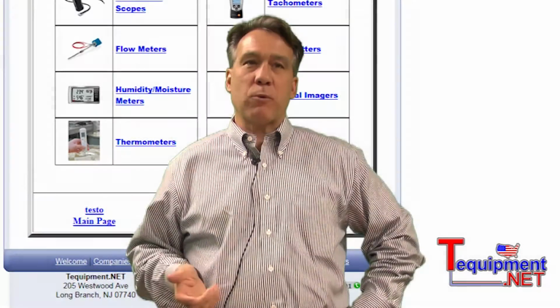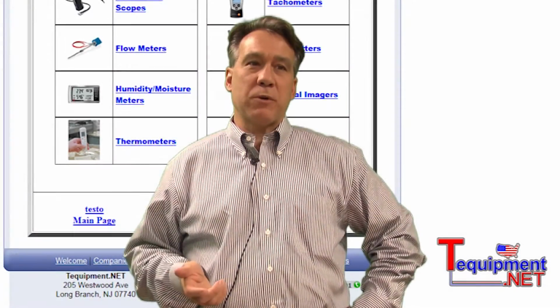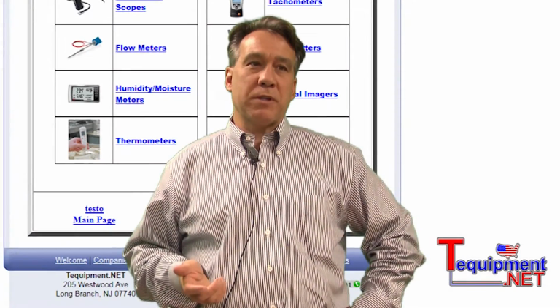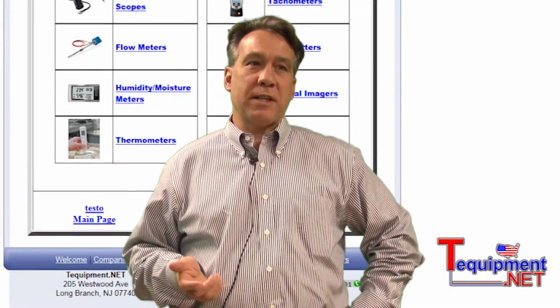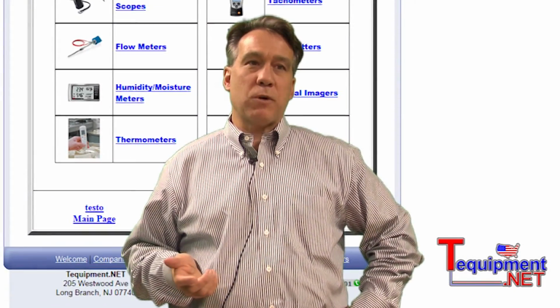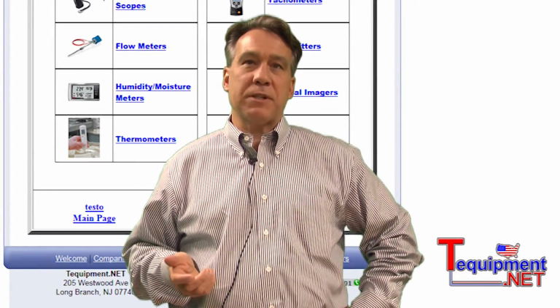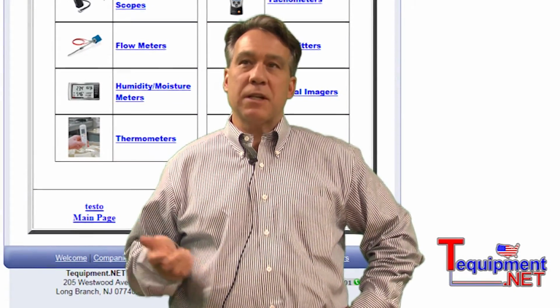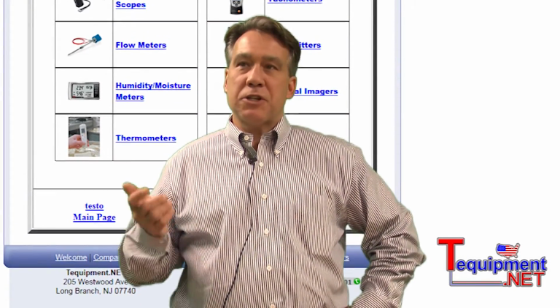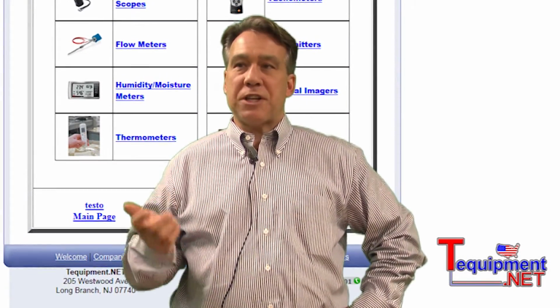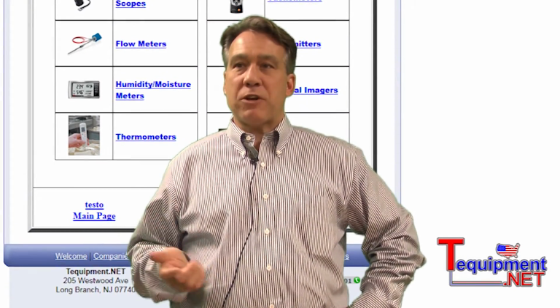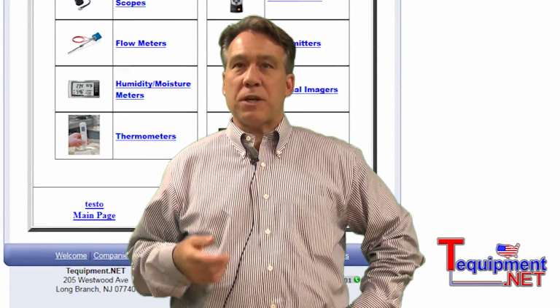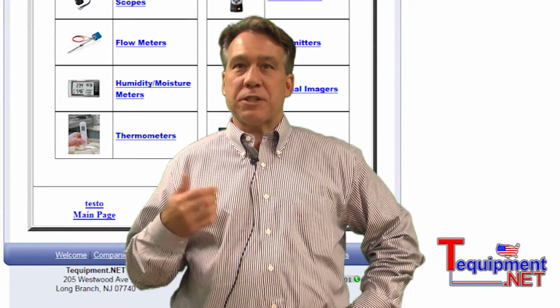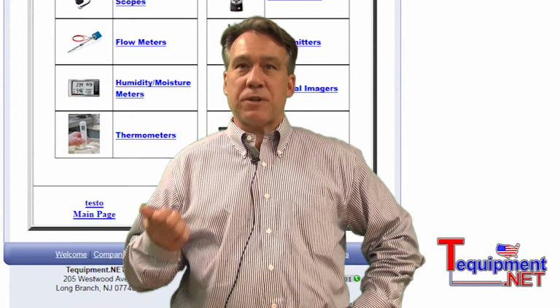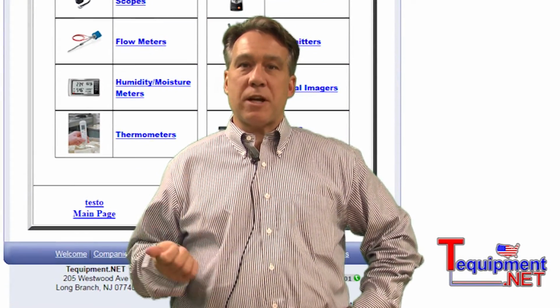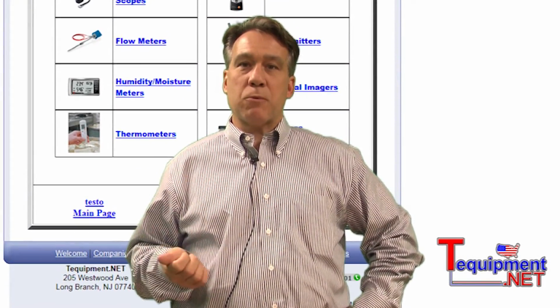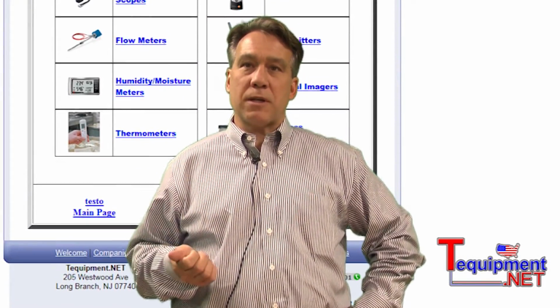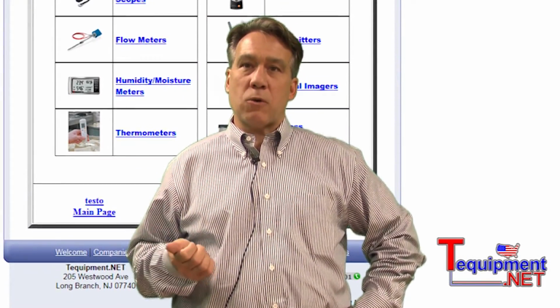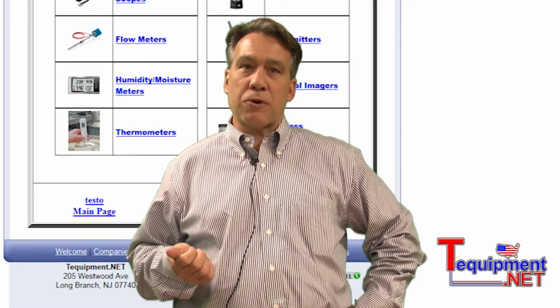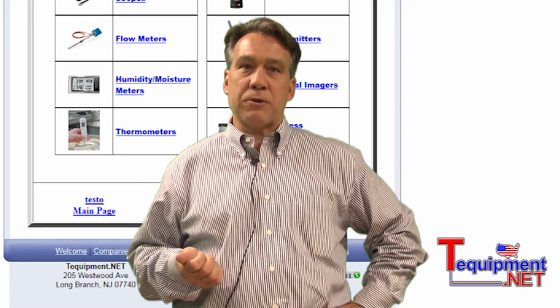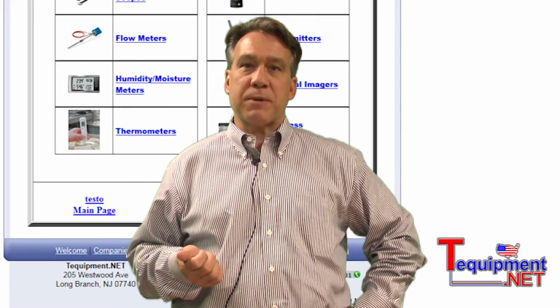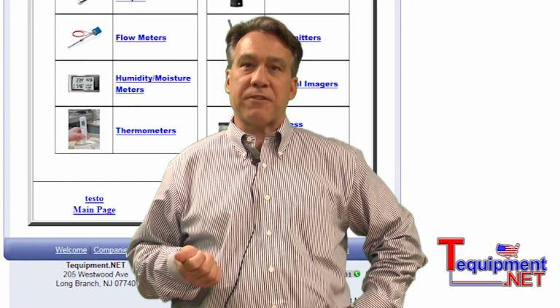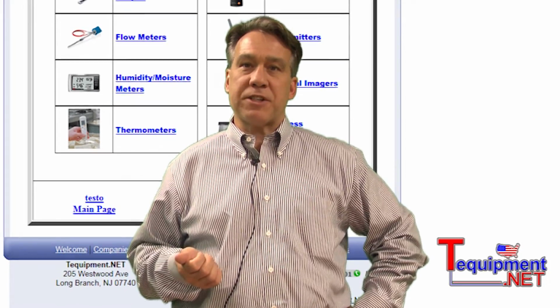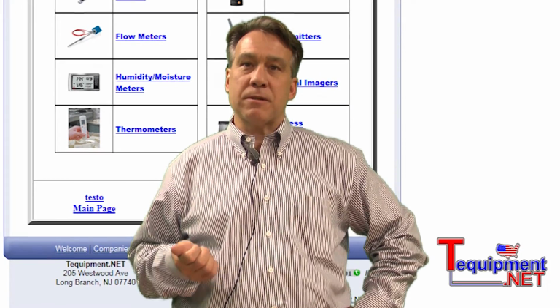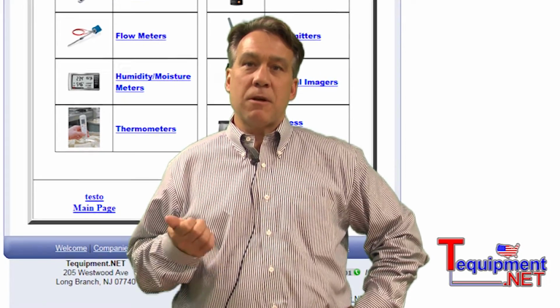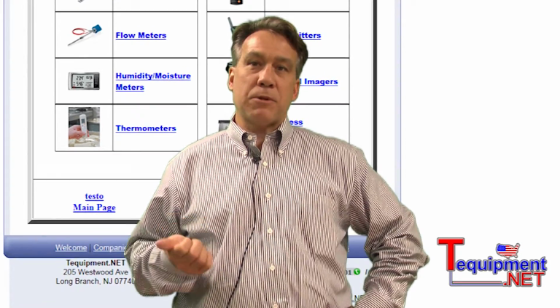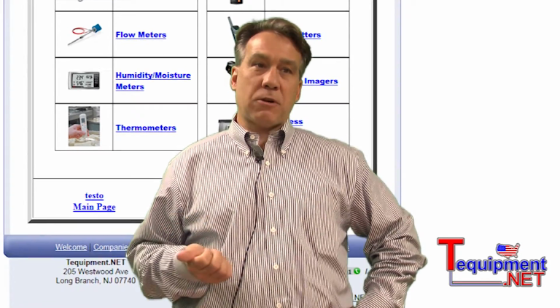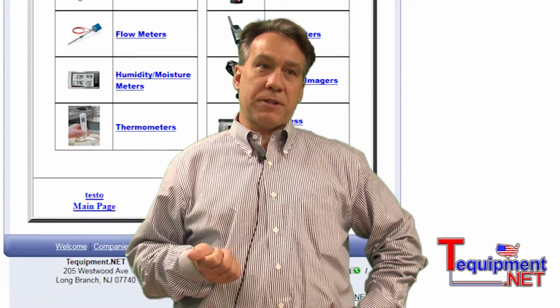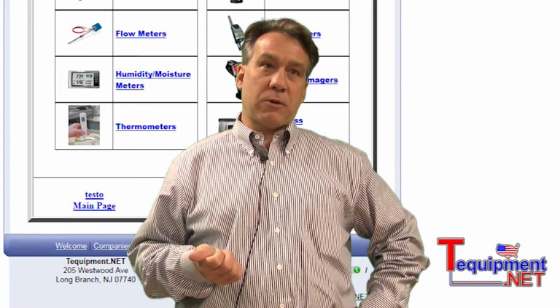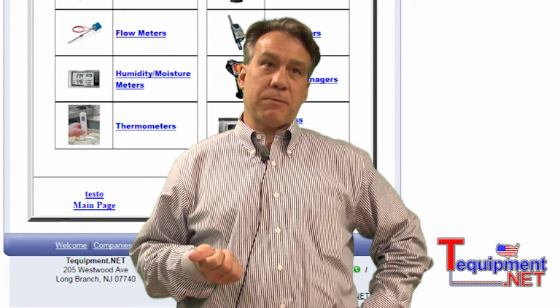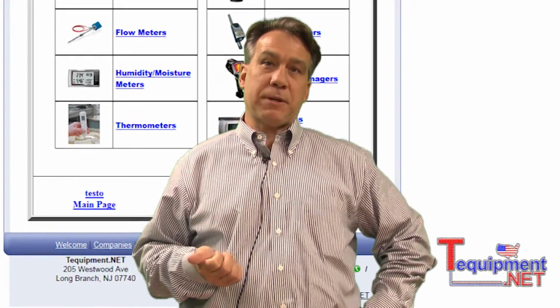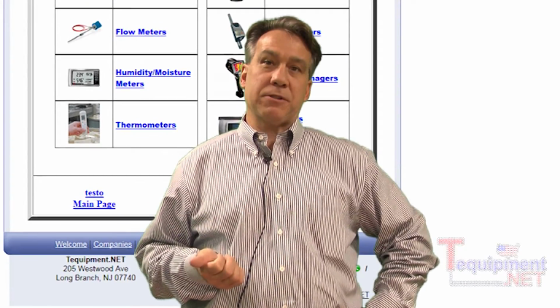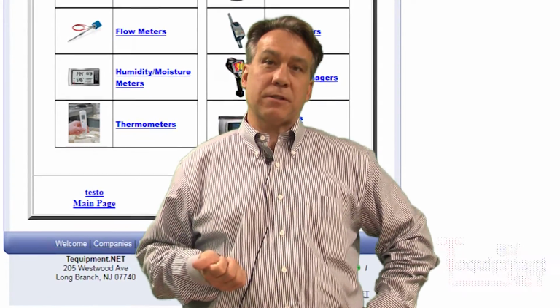We're glad to be working with T Equipment. Should you have any questions or need help with ordering or specification, please call your T Equipment Specialist.